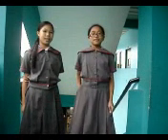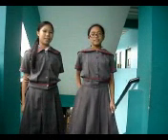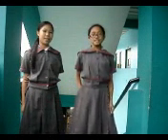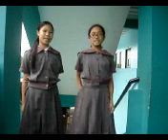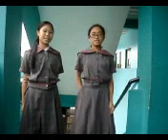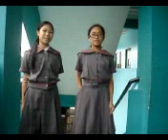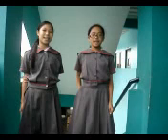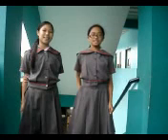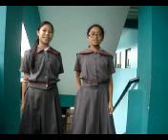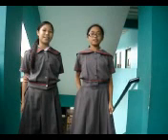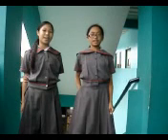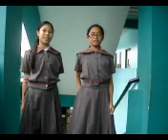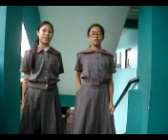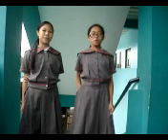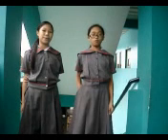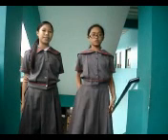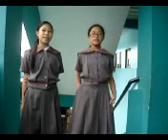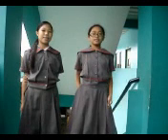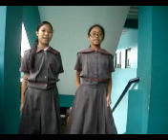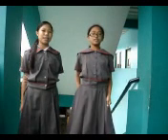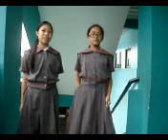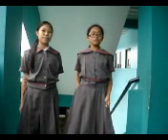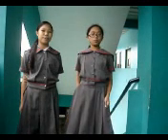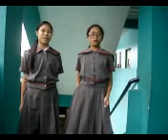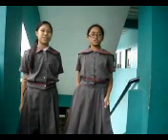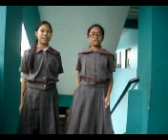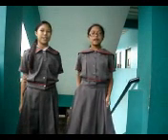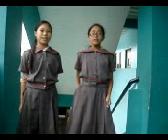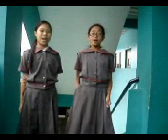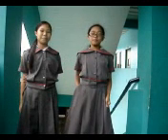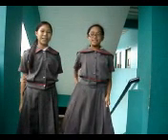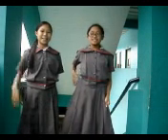This has been Cassie and Raquel, your hosts, thanking you for watching. God bless.